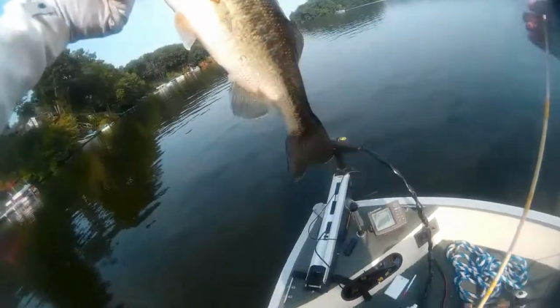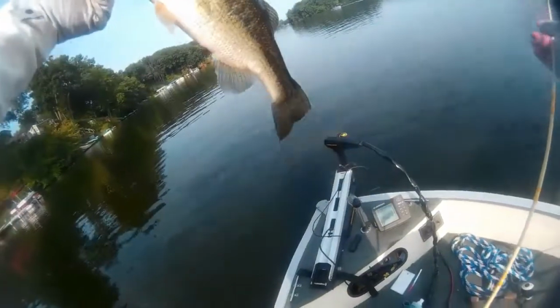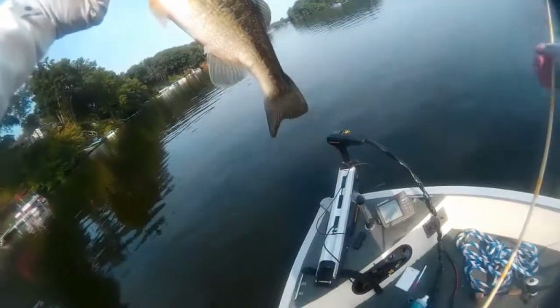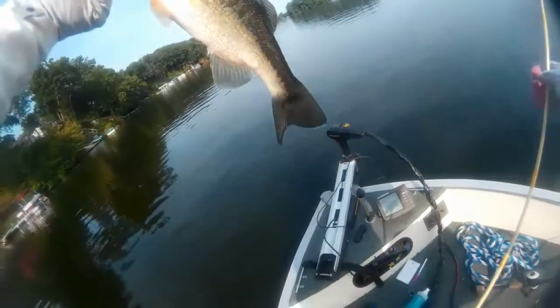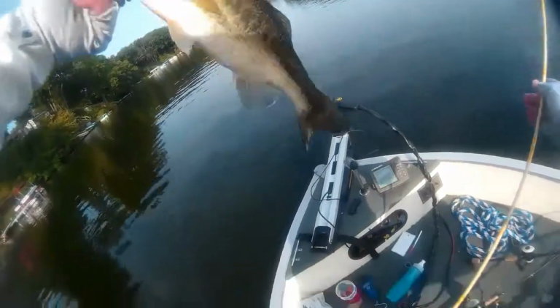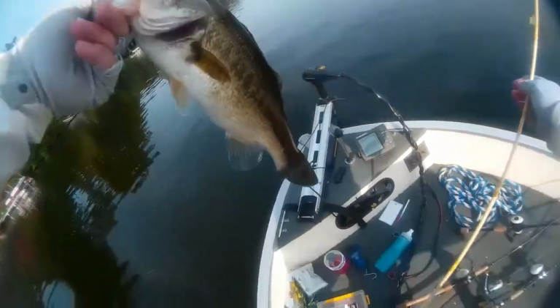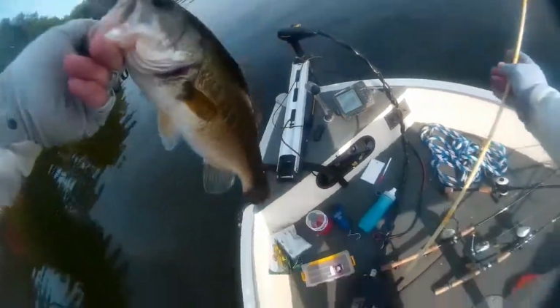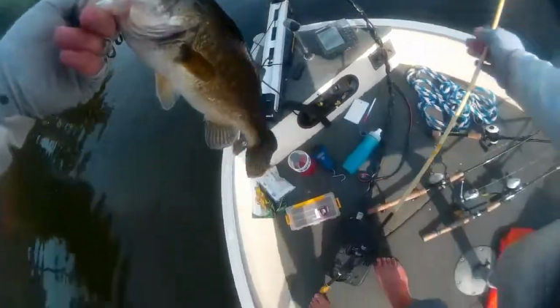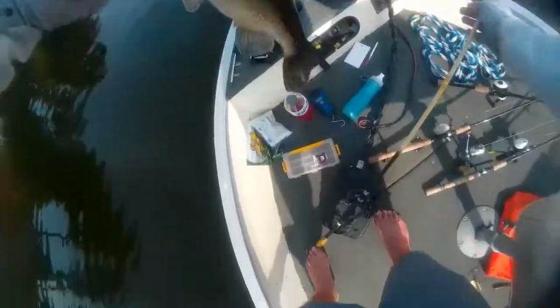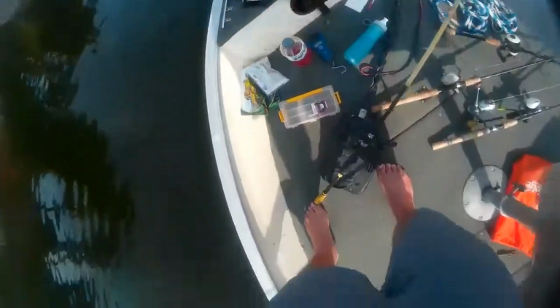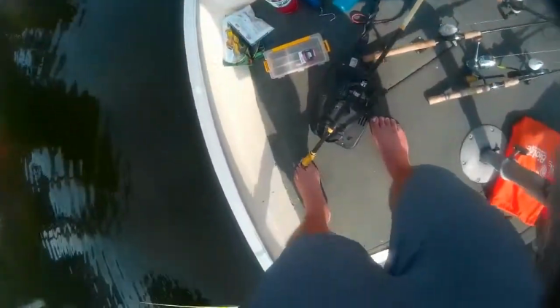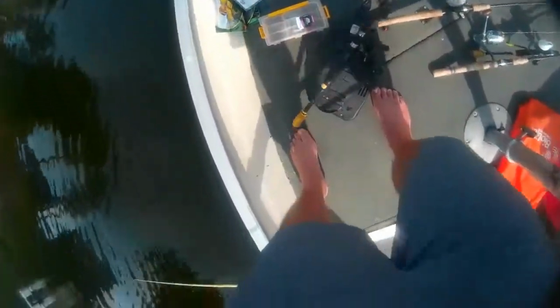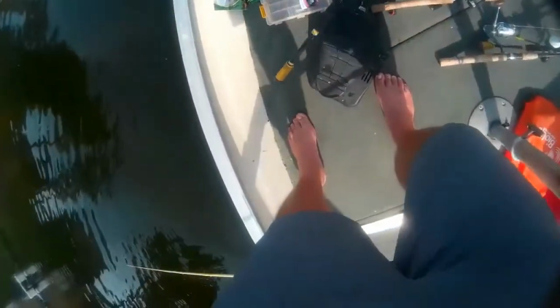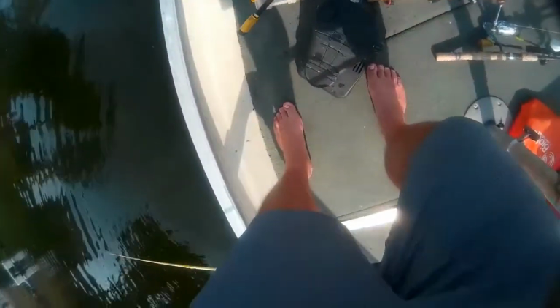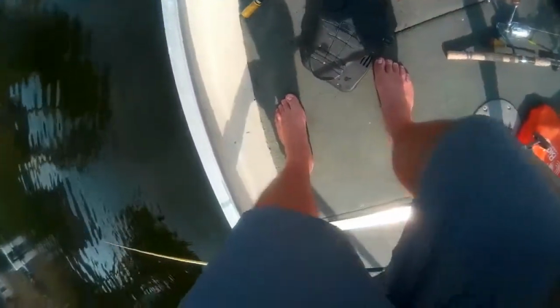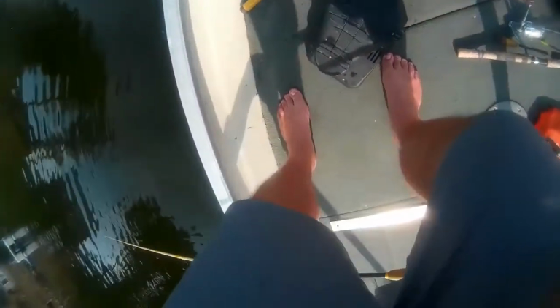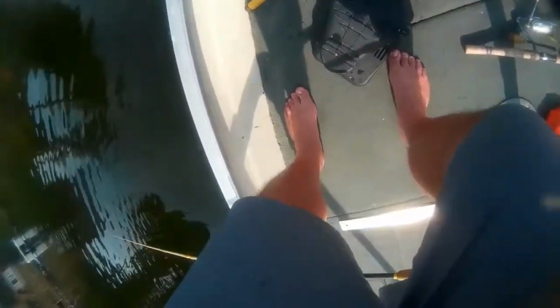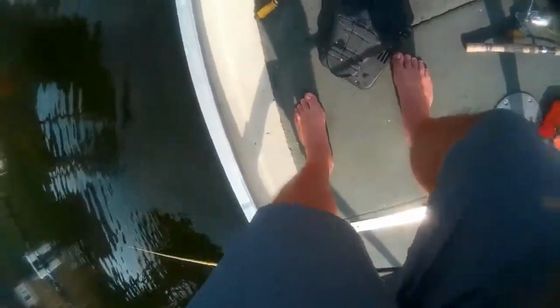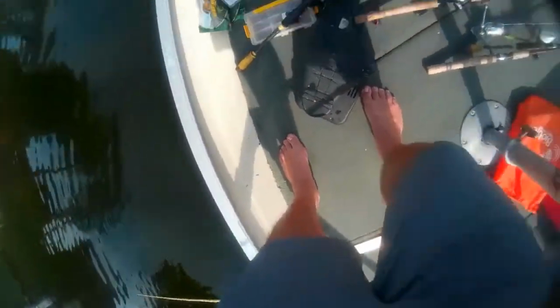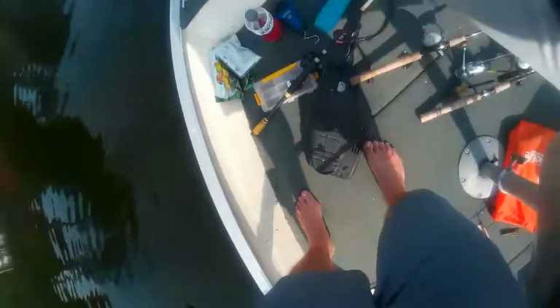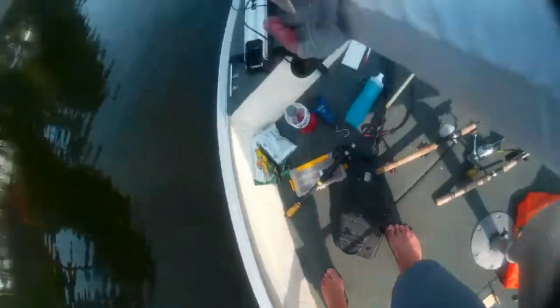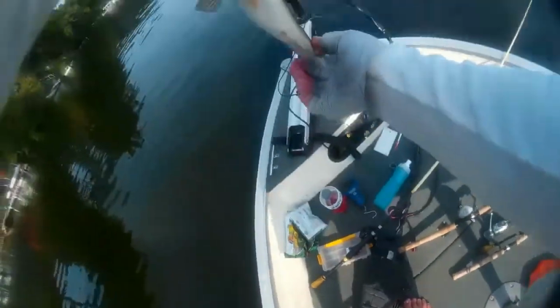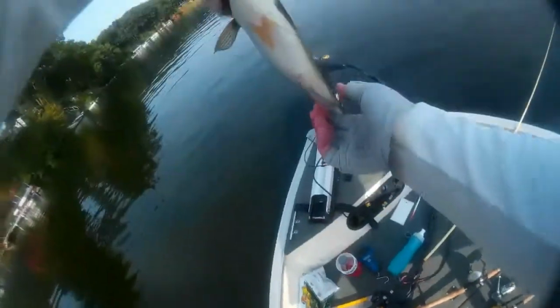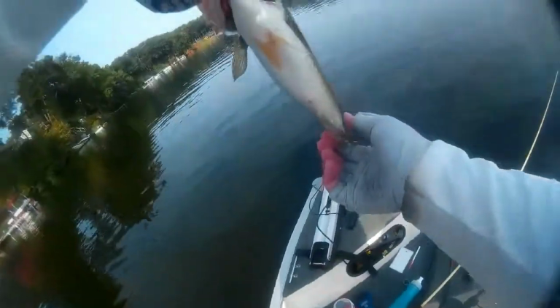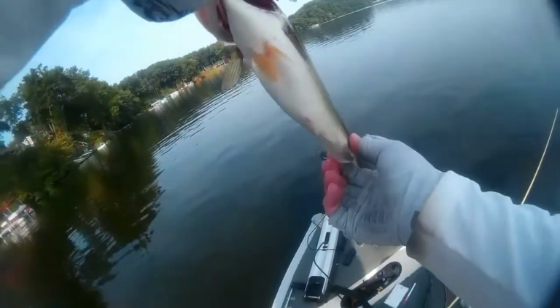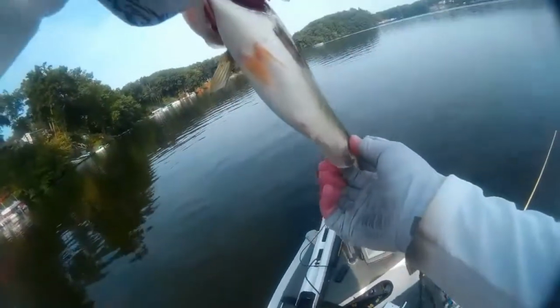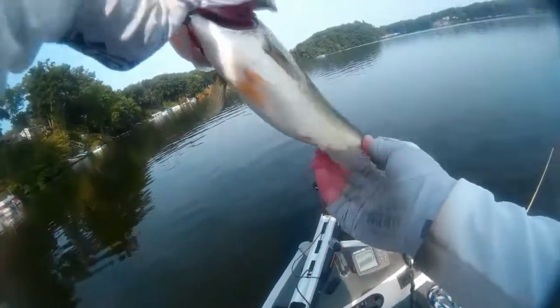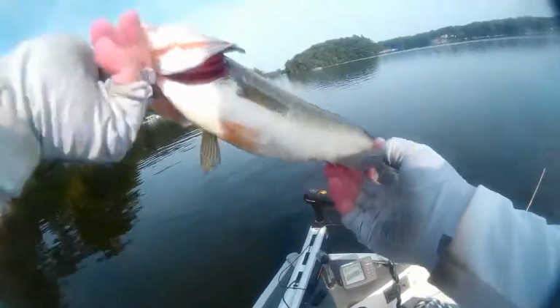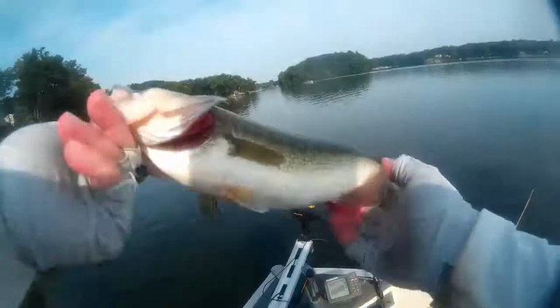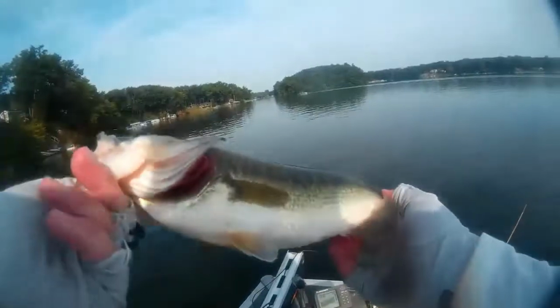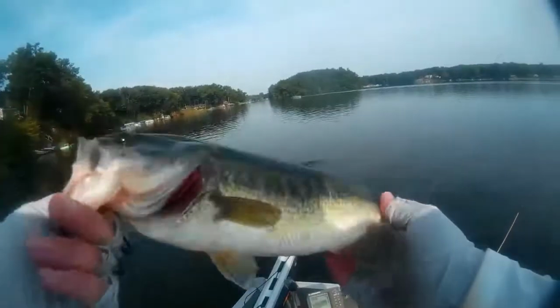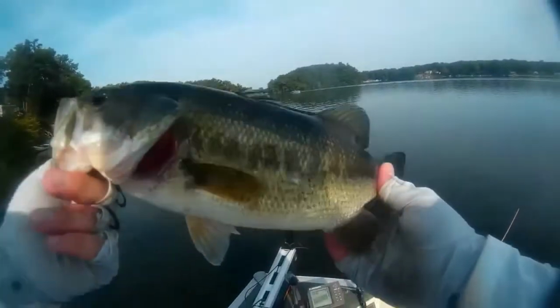That's a nice looking fish — nice and healthy. That's a good-looking fish there.